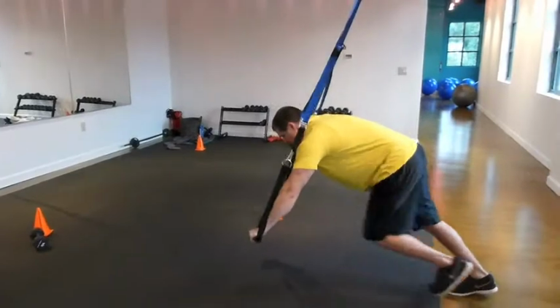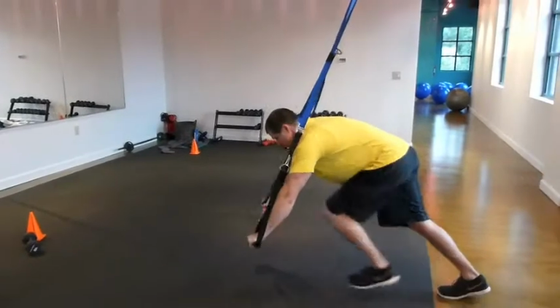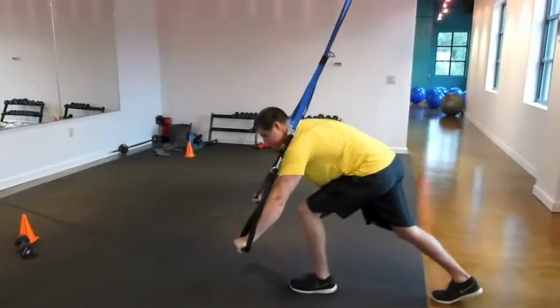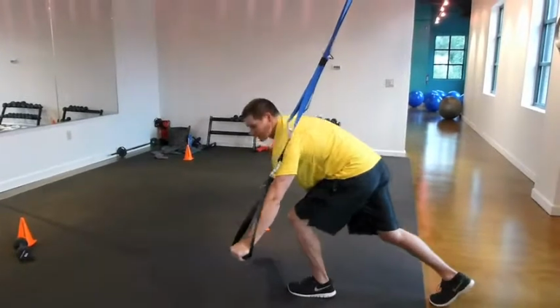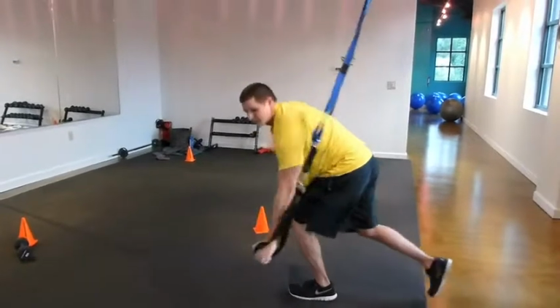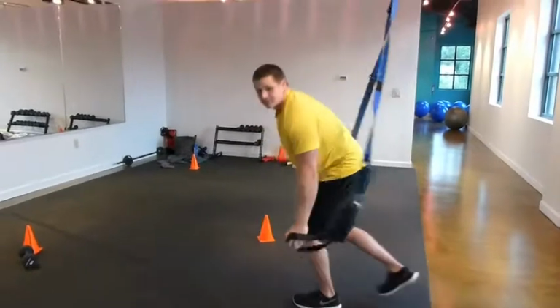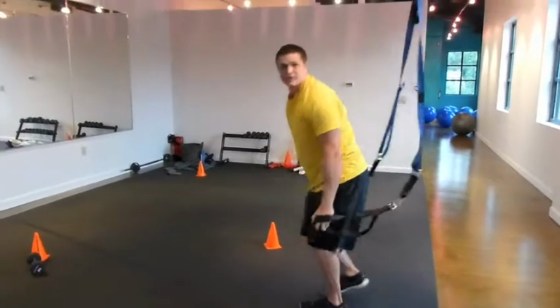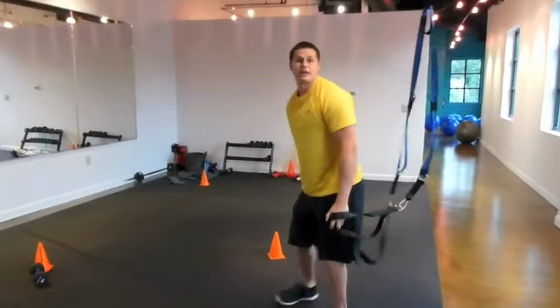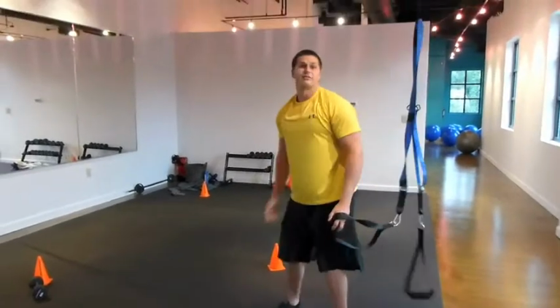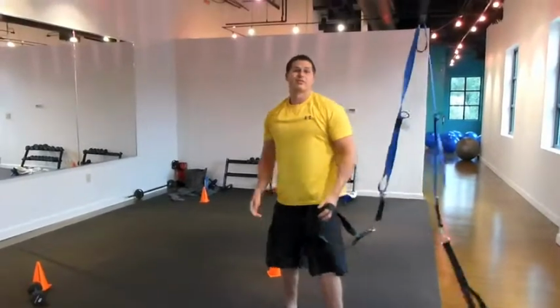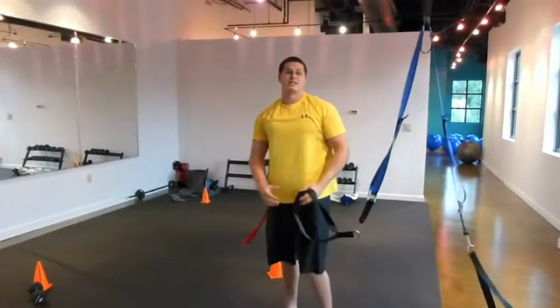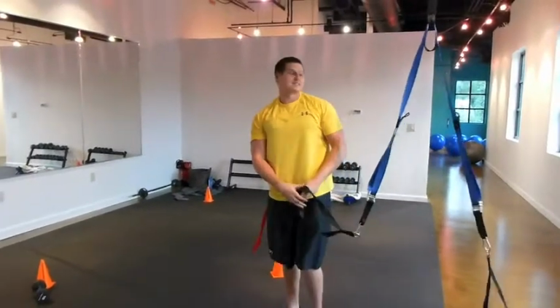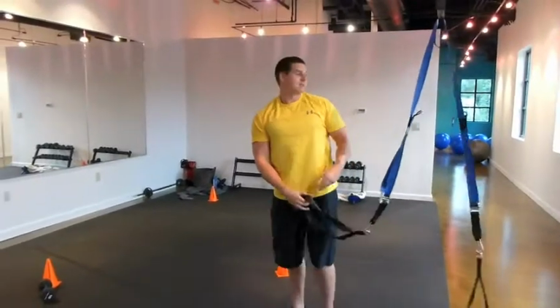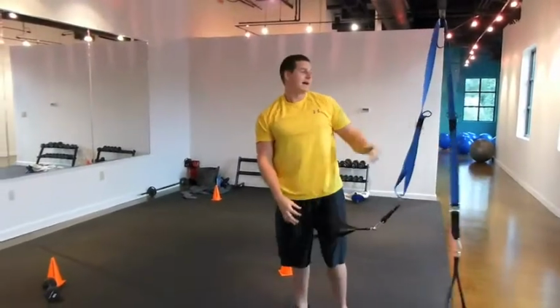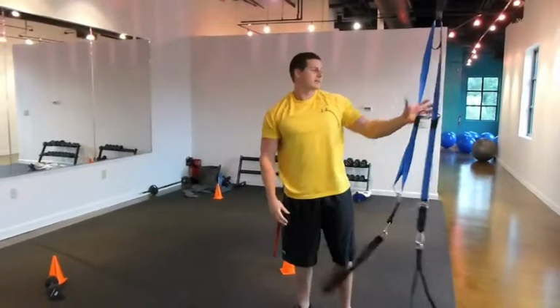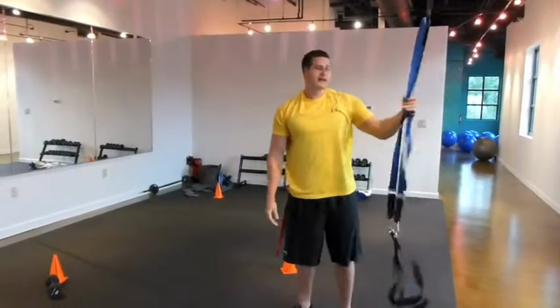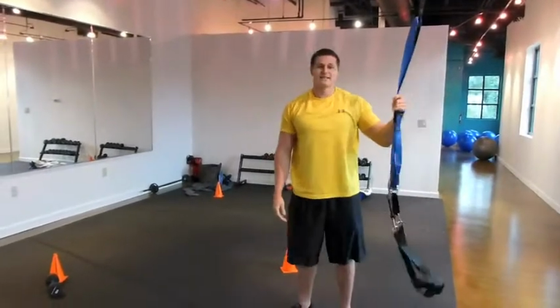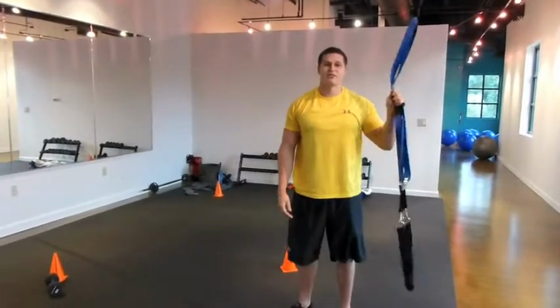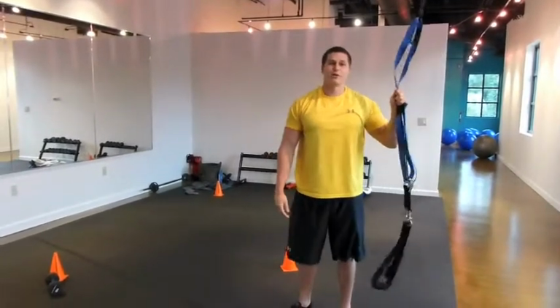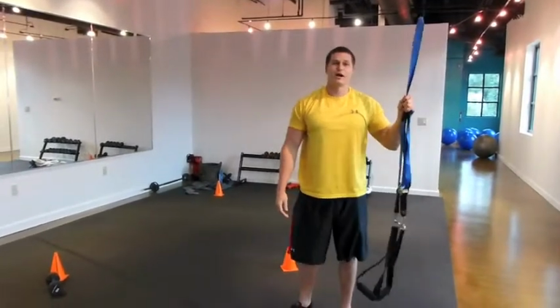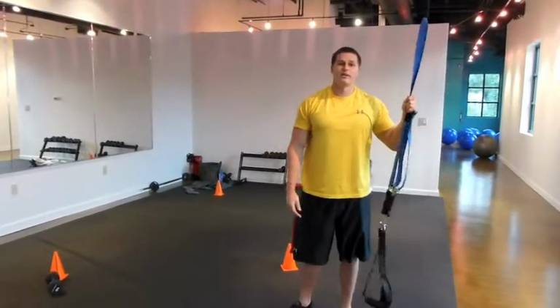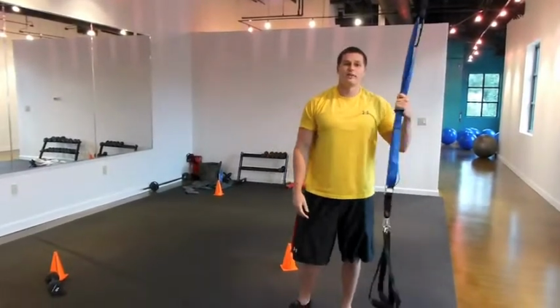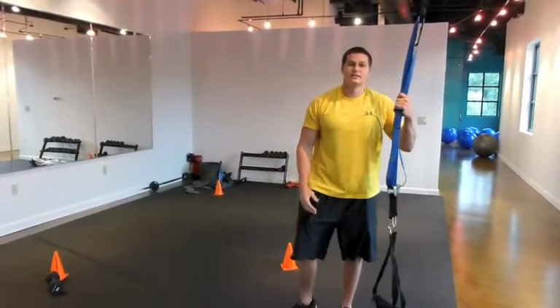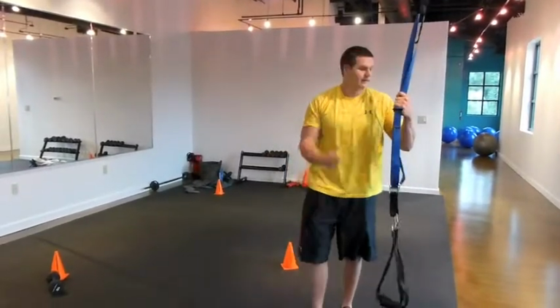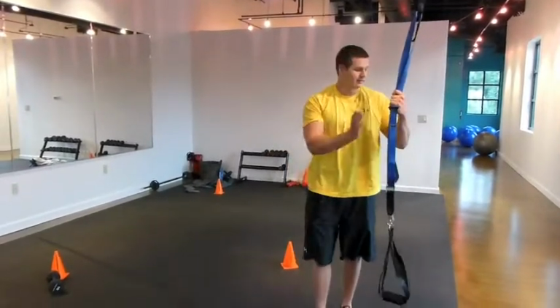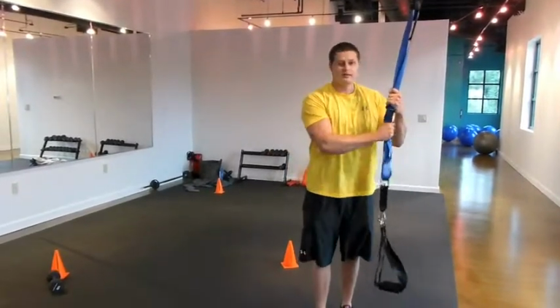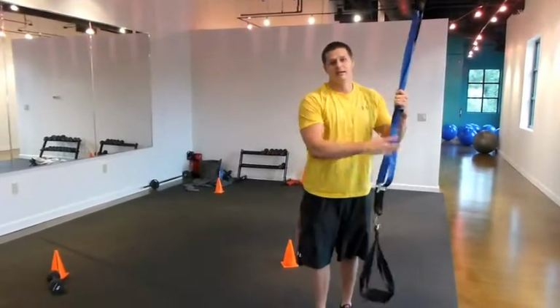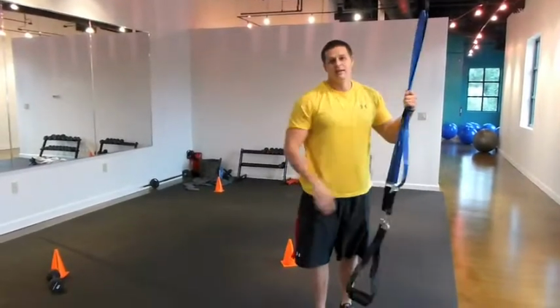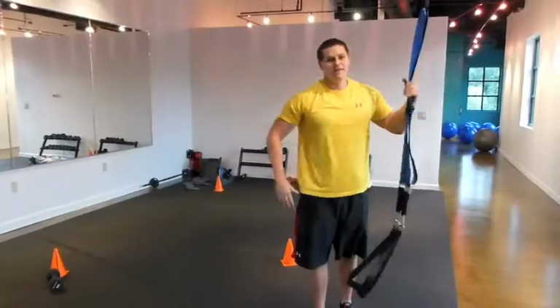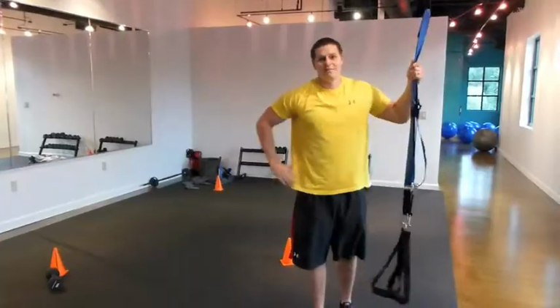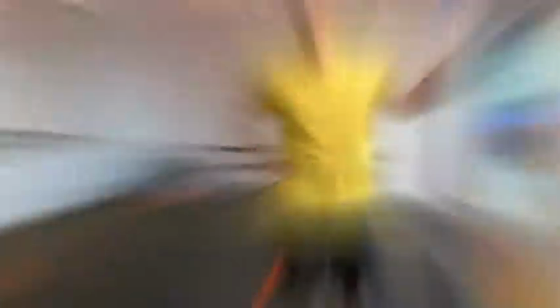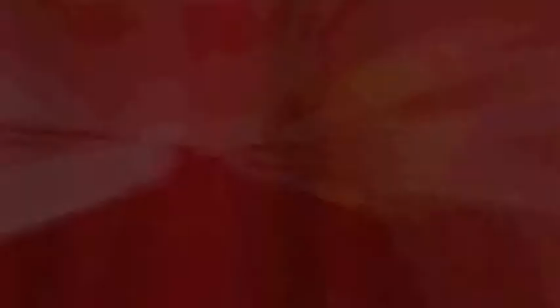These two exercises will be great for your chest and back. So like I said, $40 investment — can't beat it.